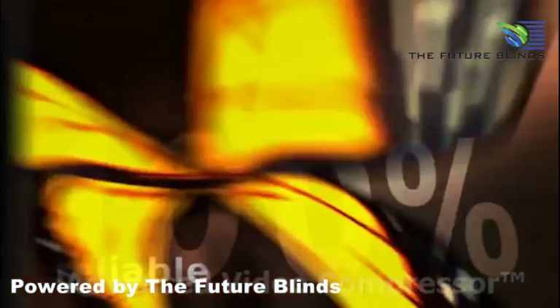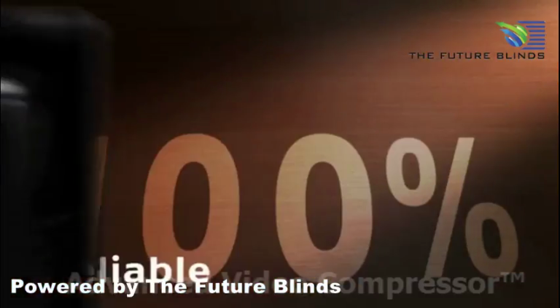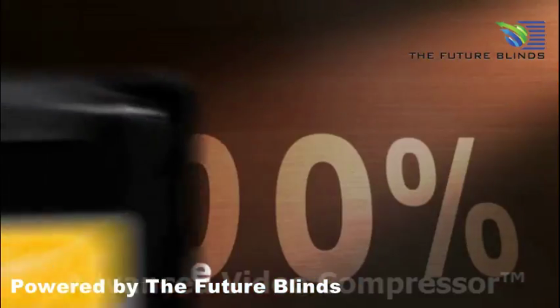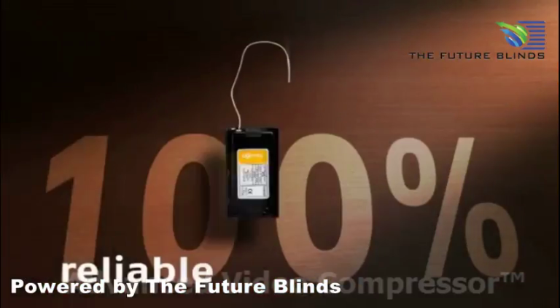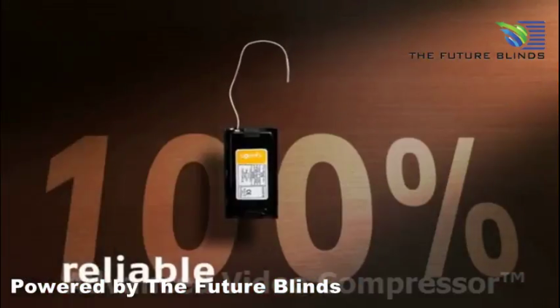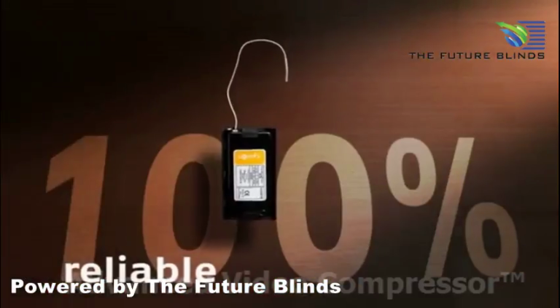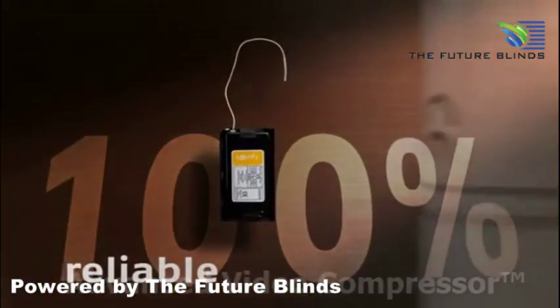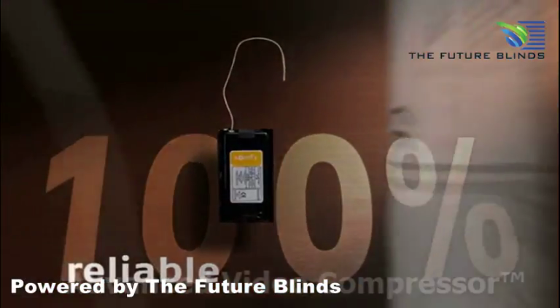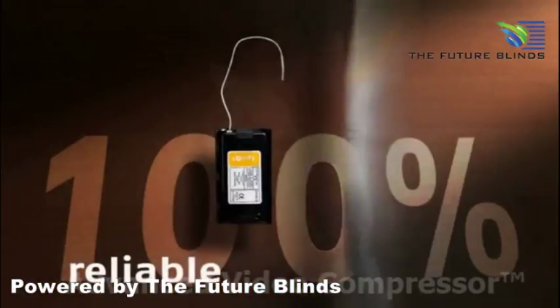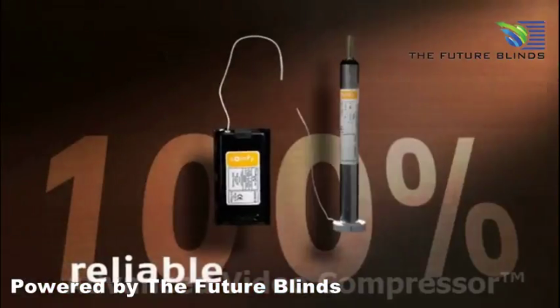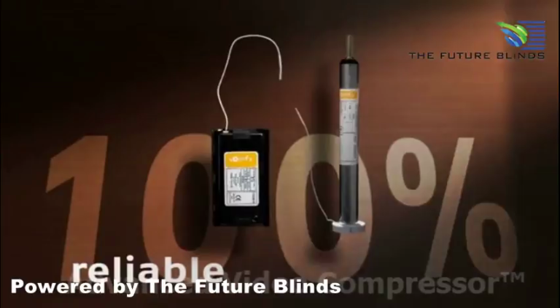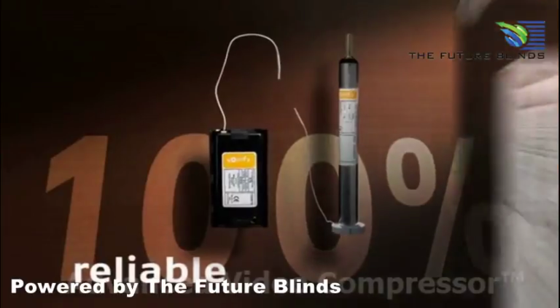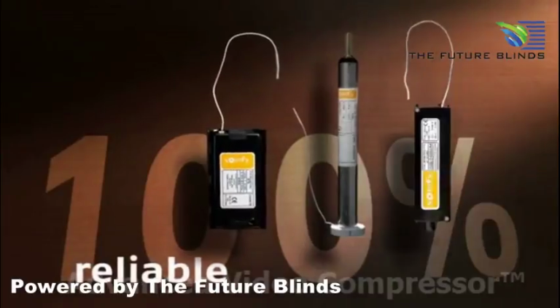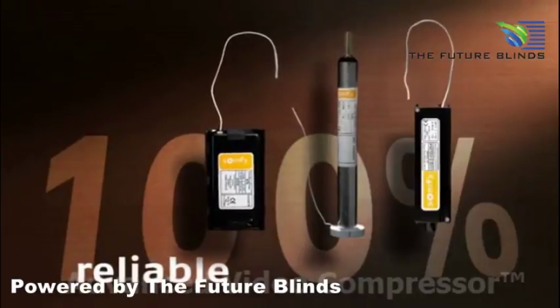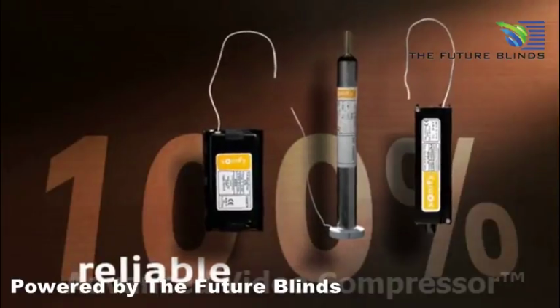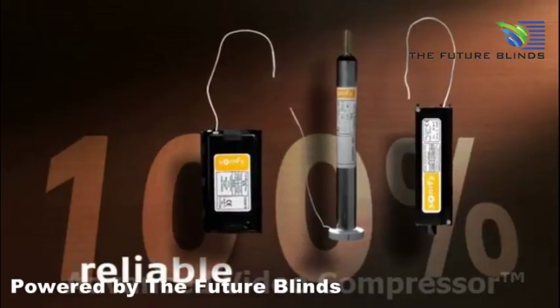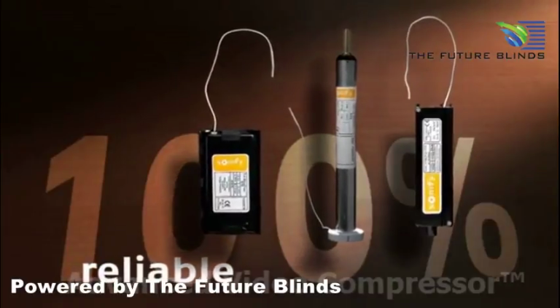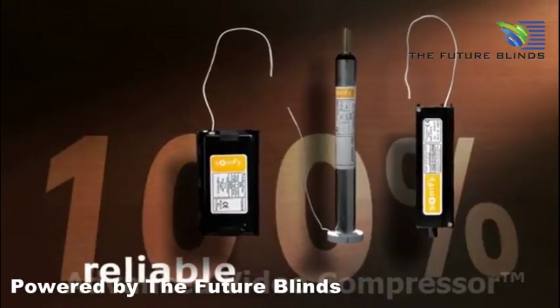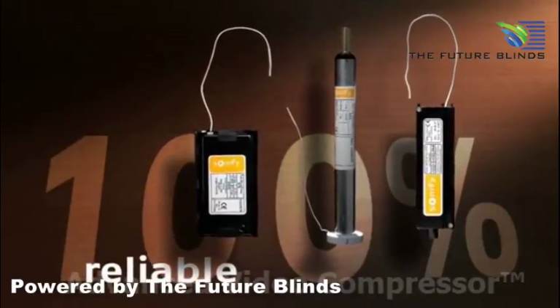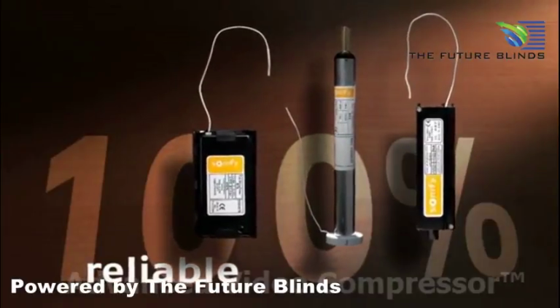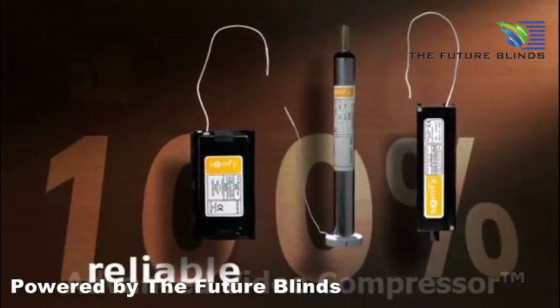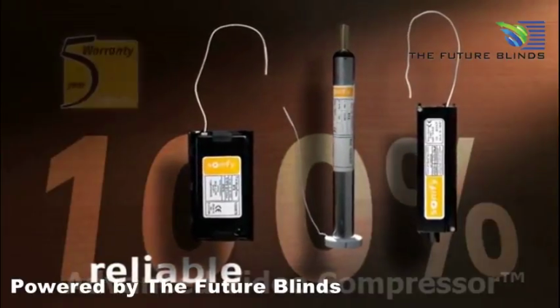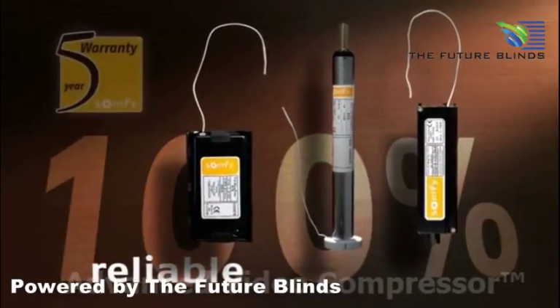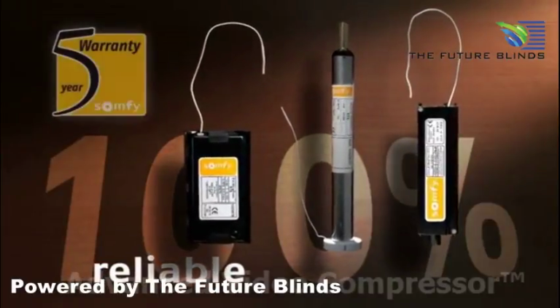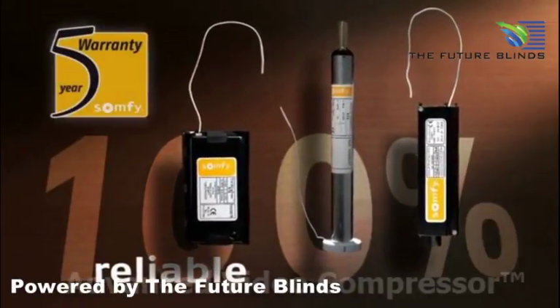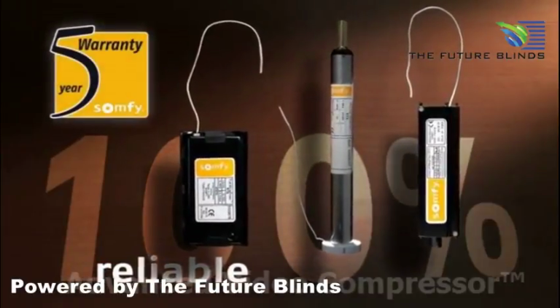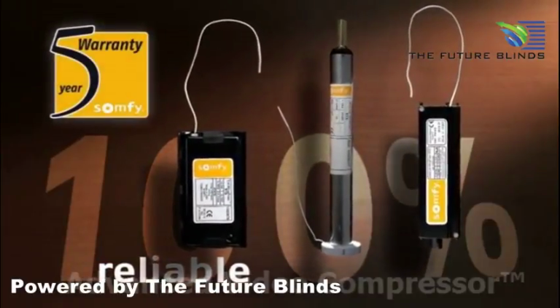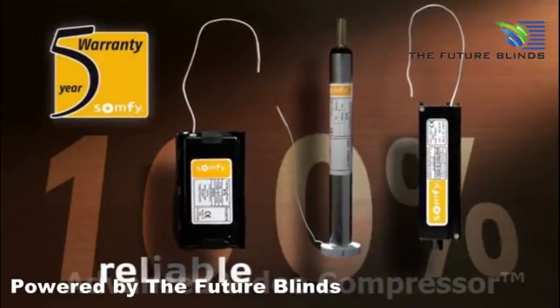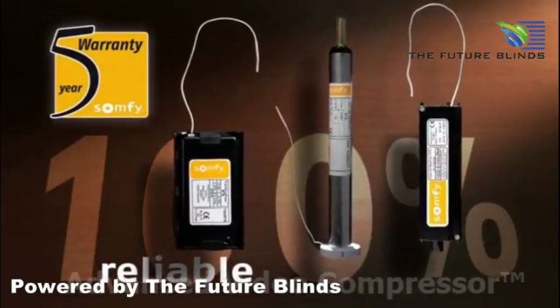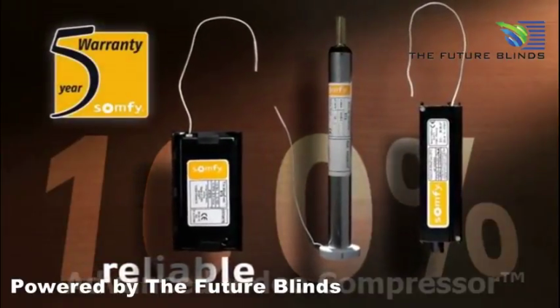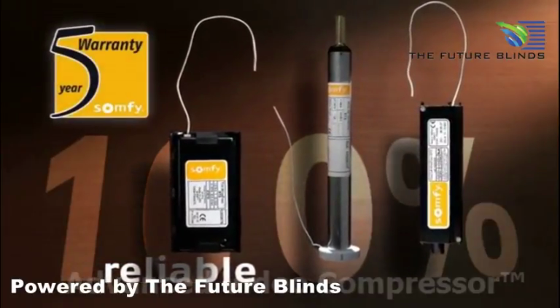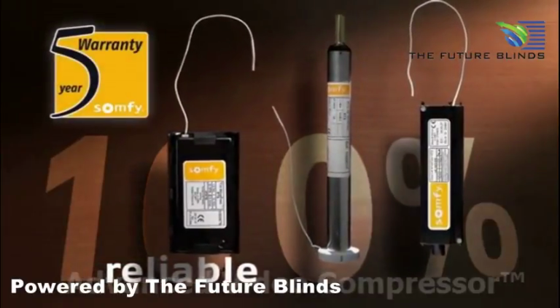The low-energy consumption motors have undergone strict endurance tests. They are guaranteed five years by Somfy.